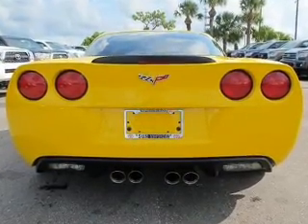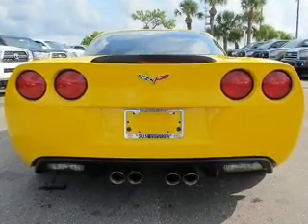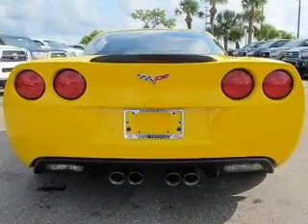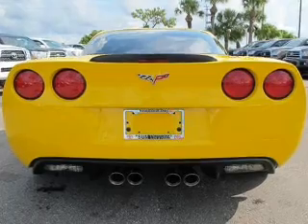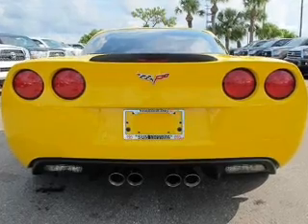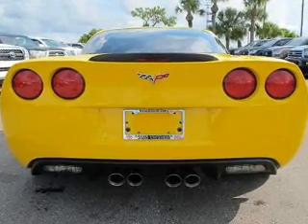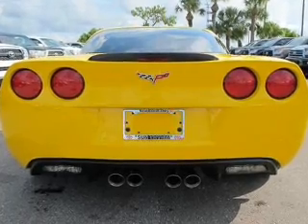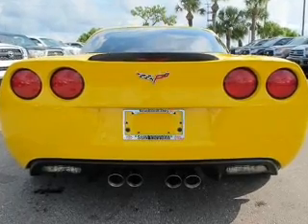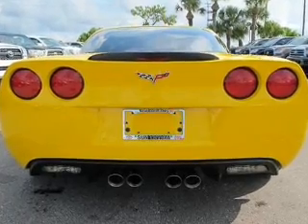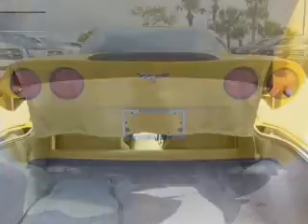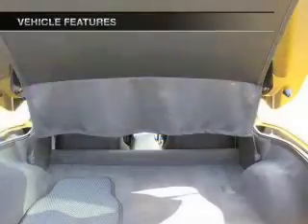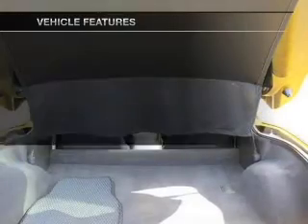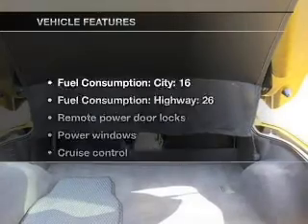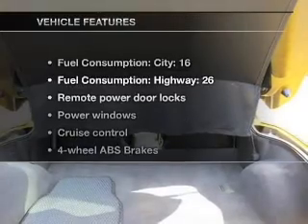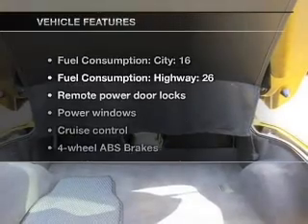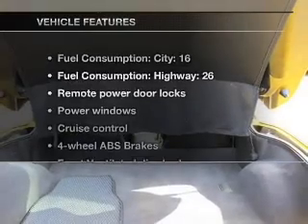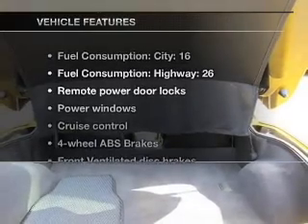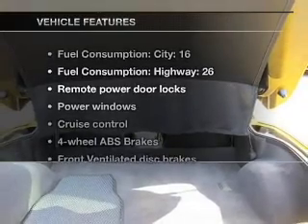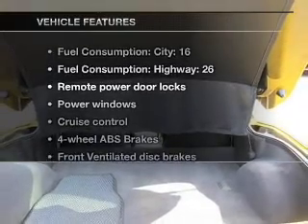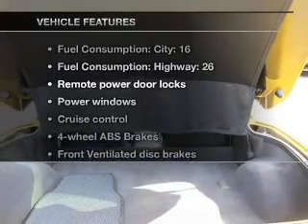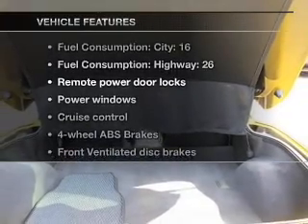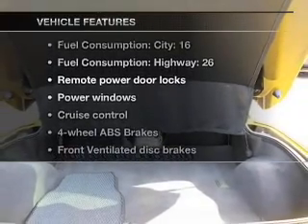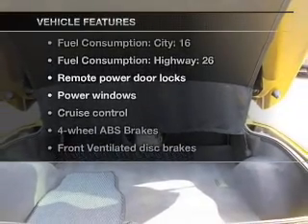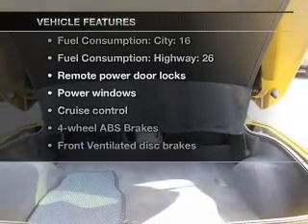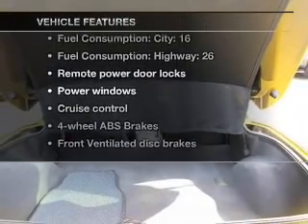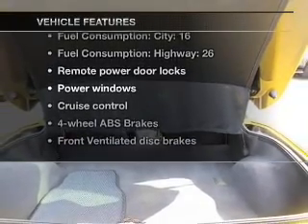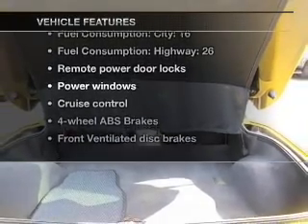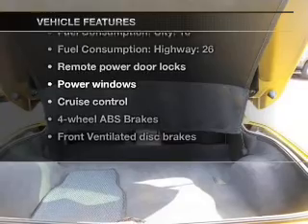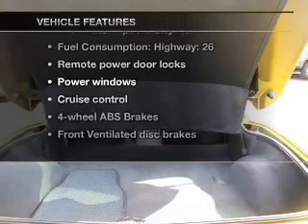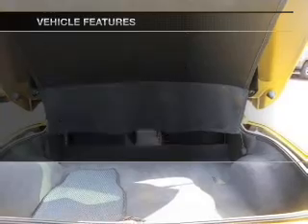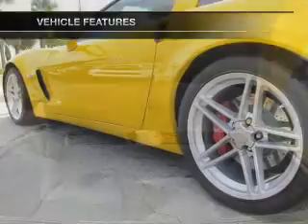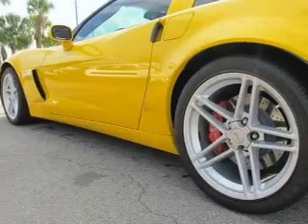Enjoy the comfort of dual temperature controls. And with these notable features, you won't want to miss out on the opportunity to own this amazing ride.